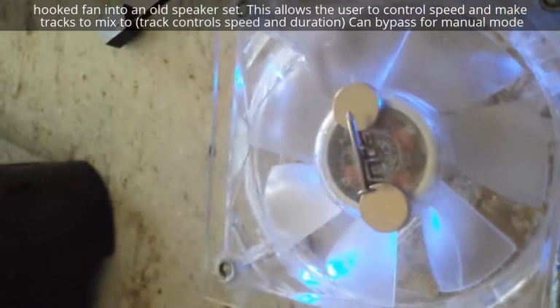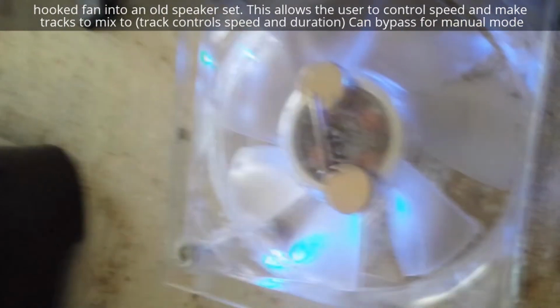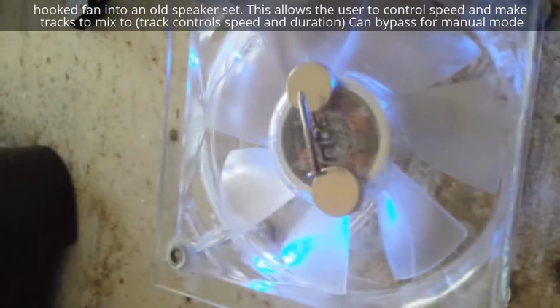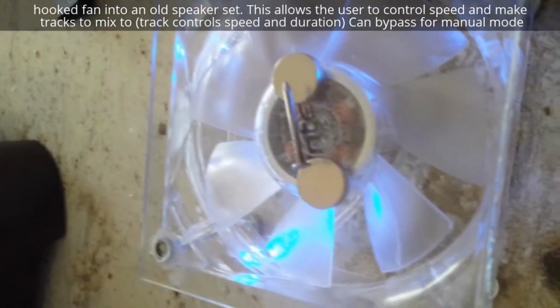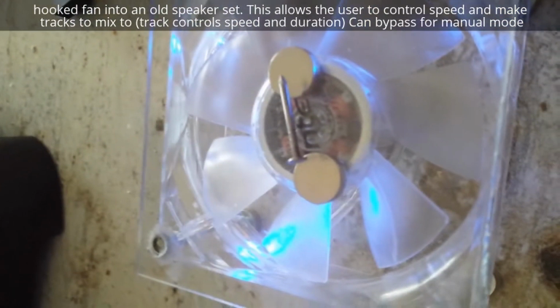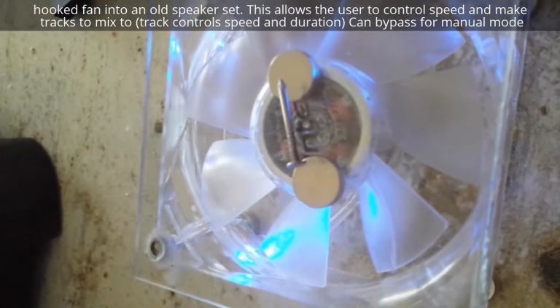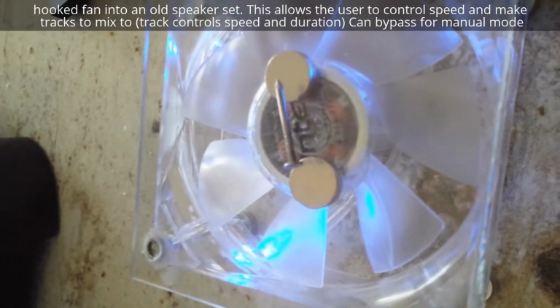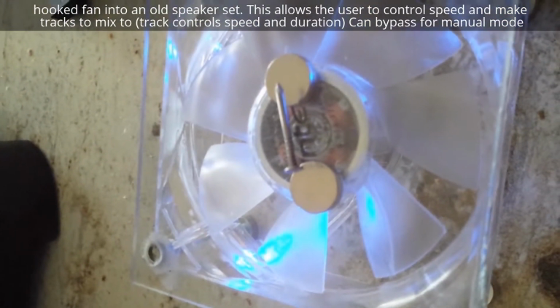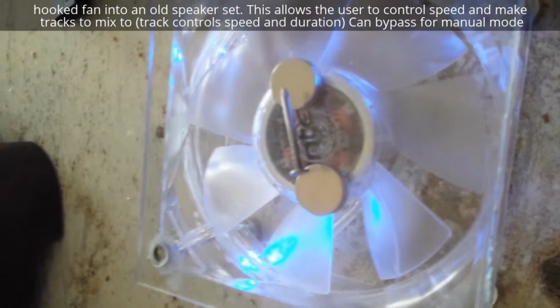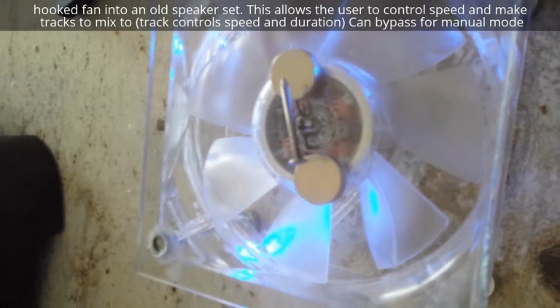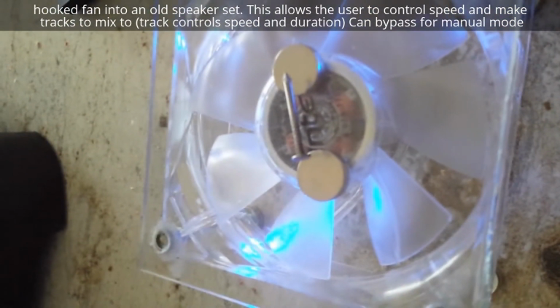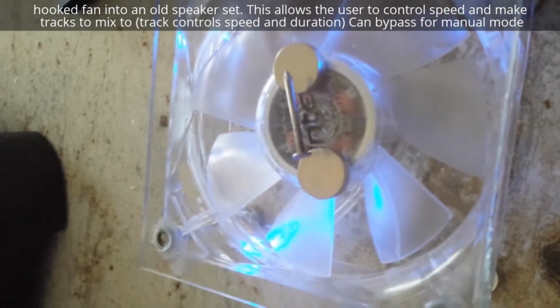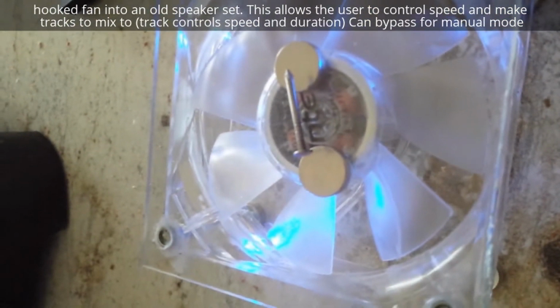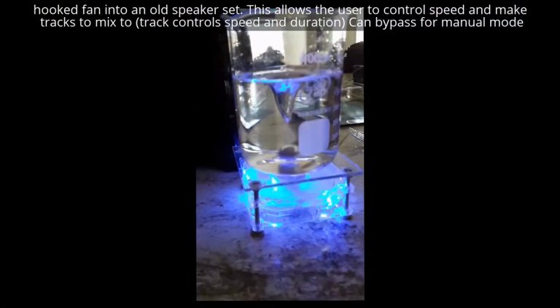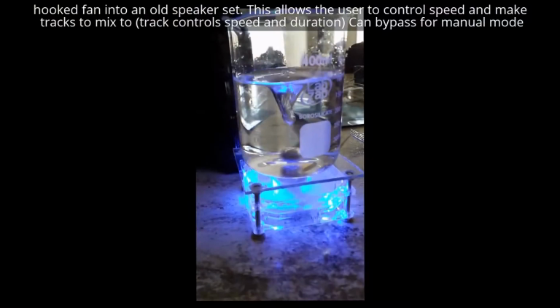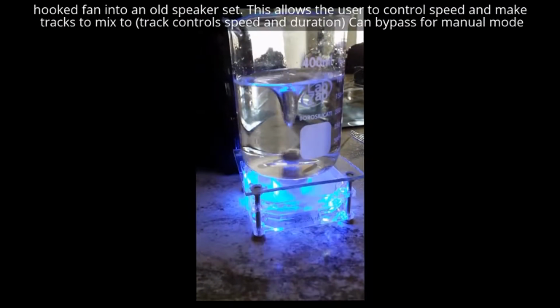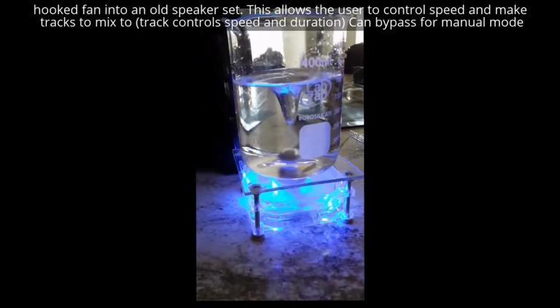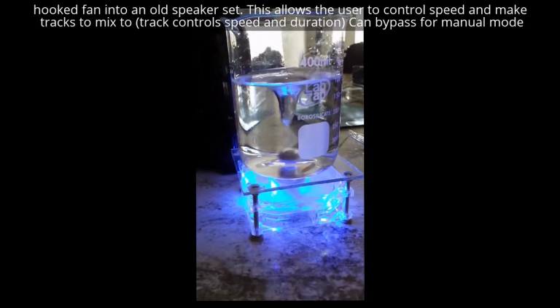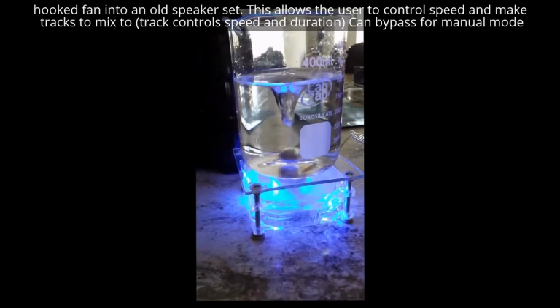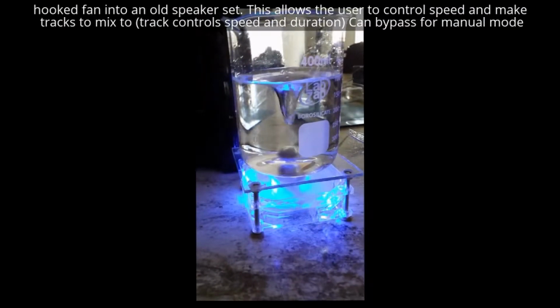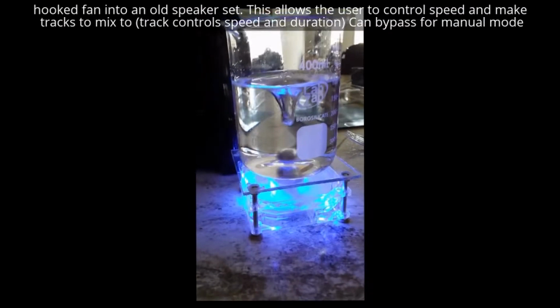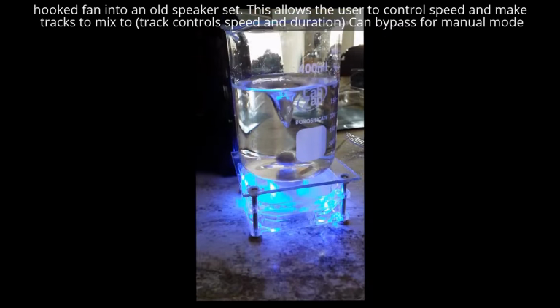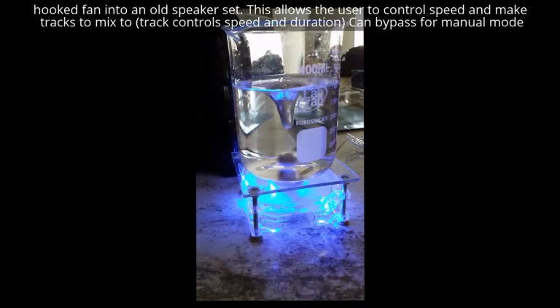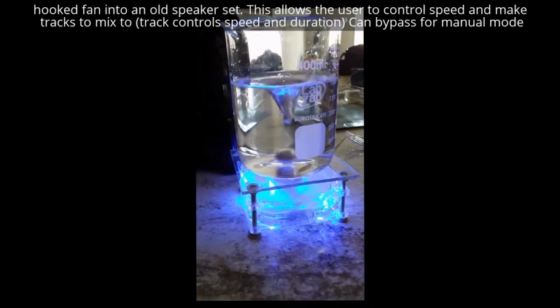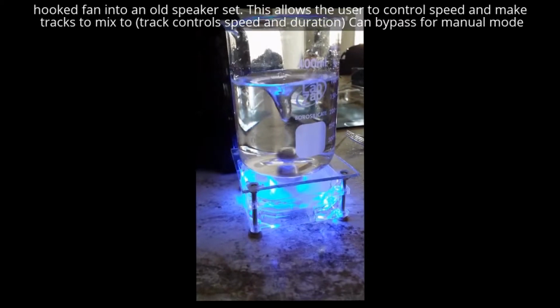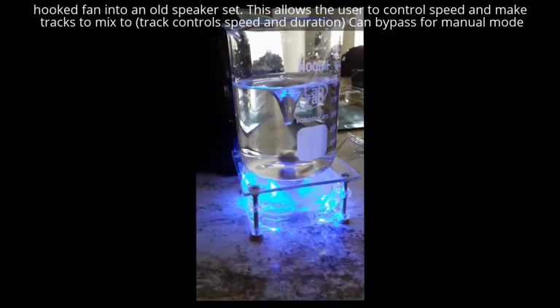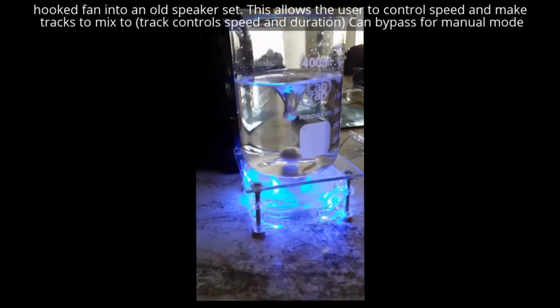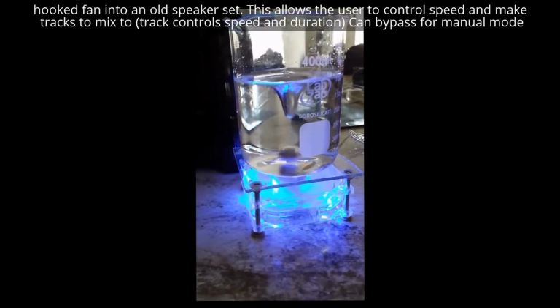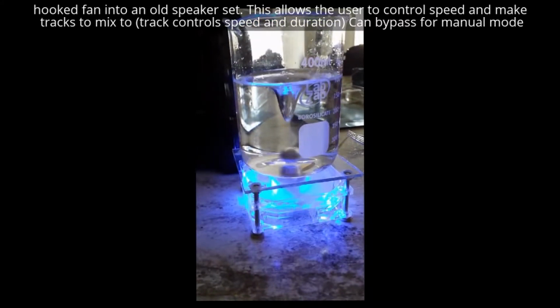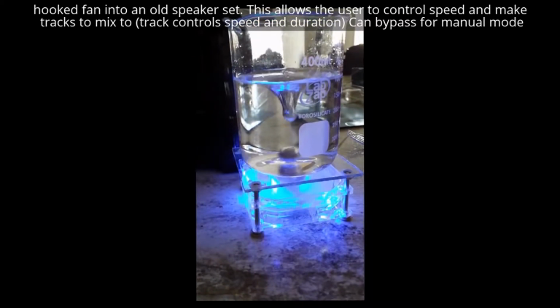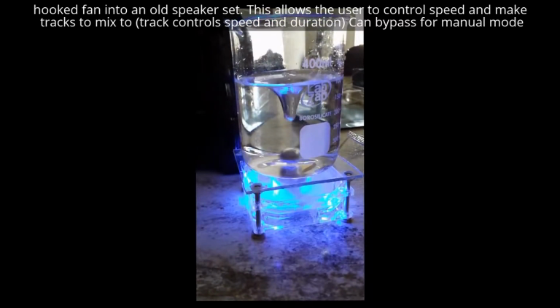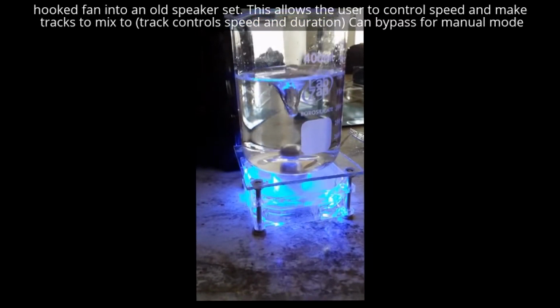Now let's see how it works with water. I can hold it steady at one height. I put the magnet in, dialed it in, and now it's spinning.